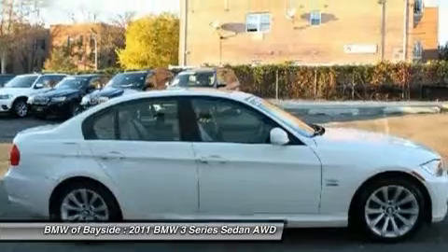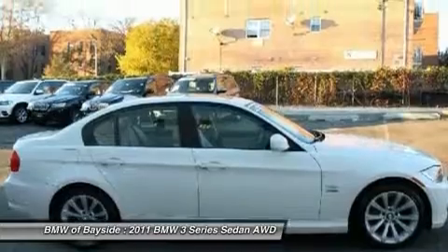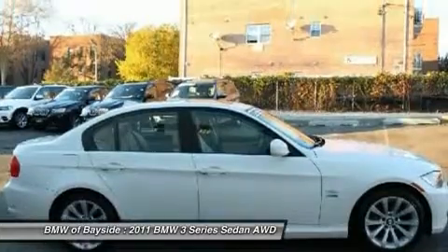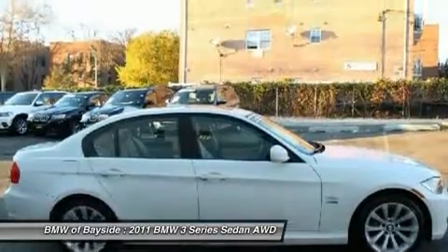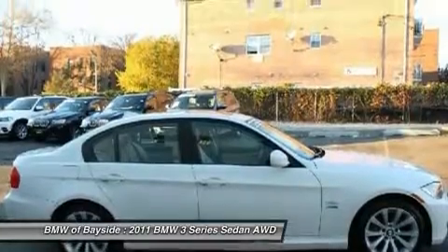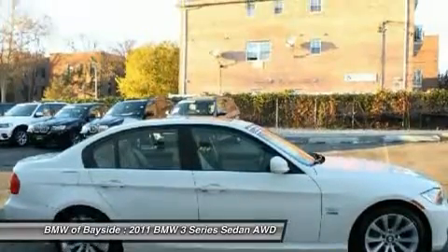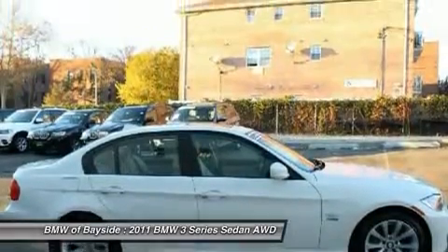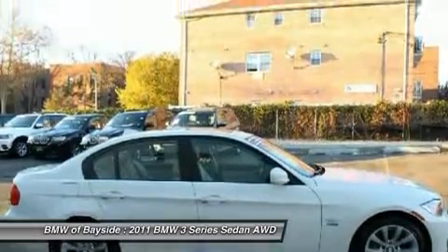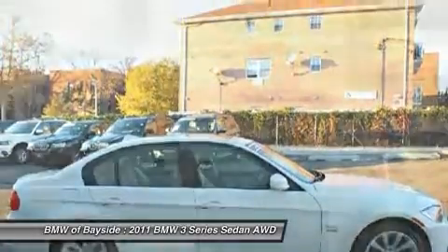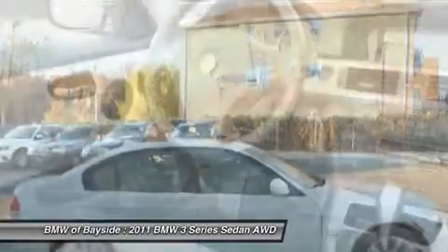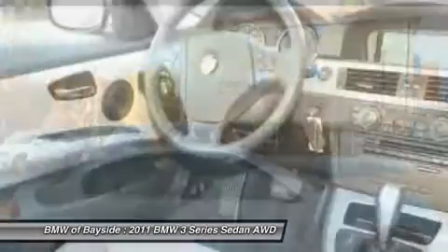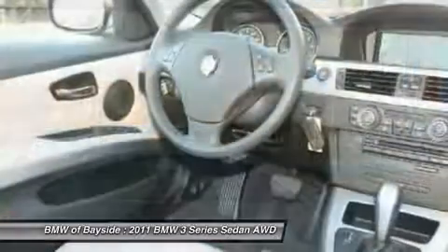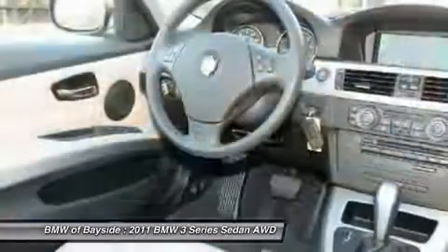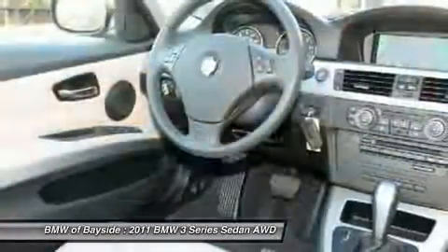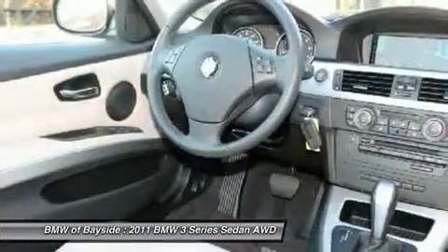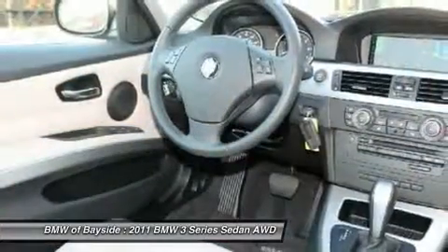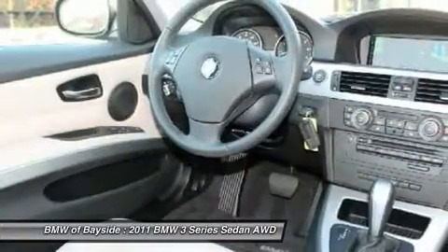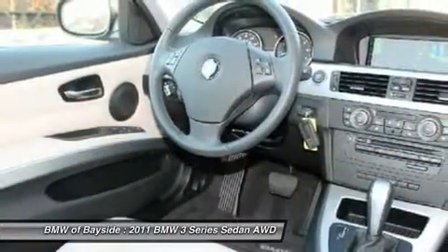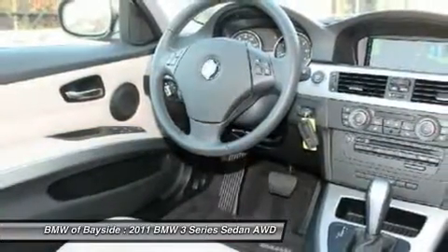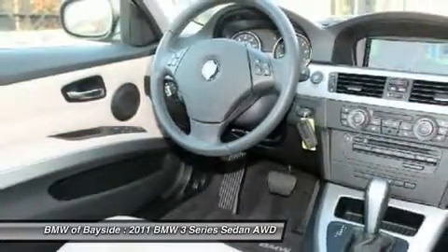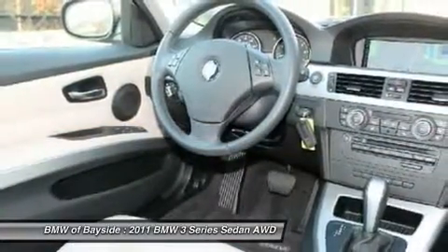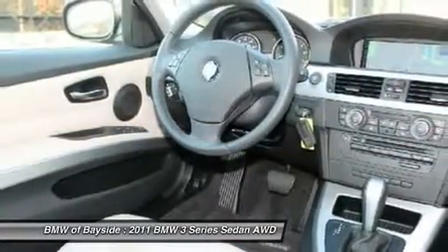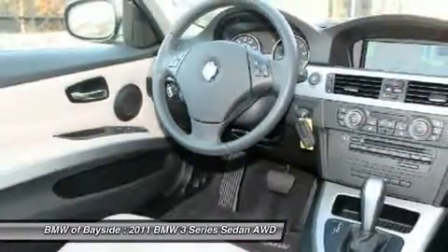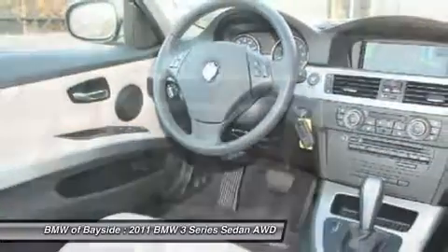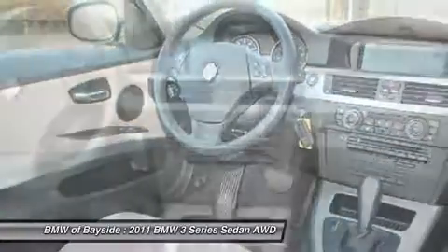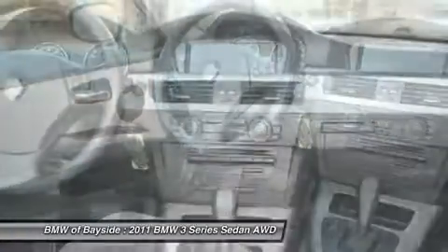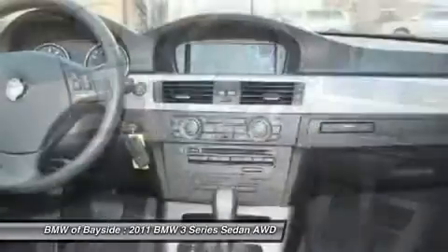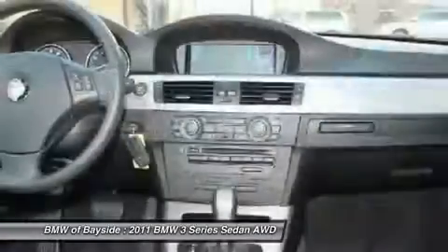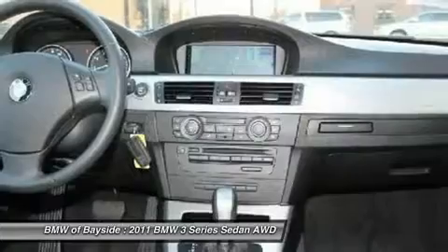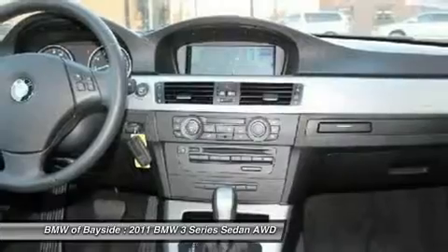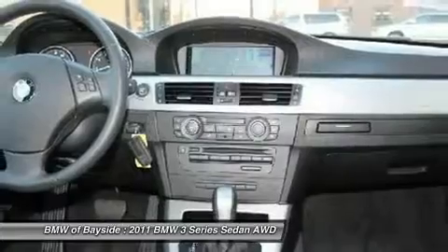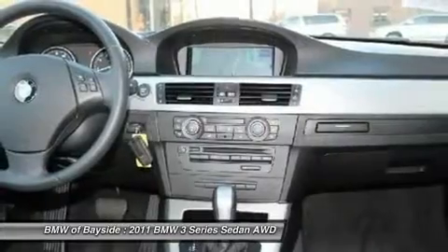Aluminum wheels. Keyless entry. Four-wheel disc brakes. Come see the car for yourself.